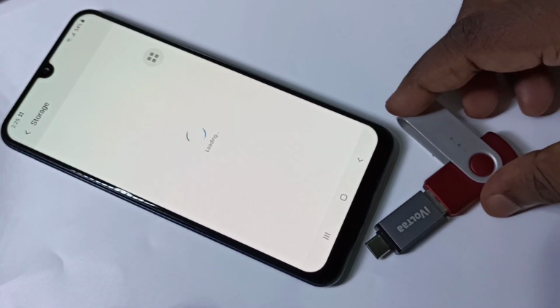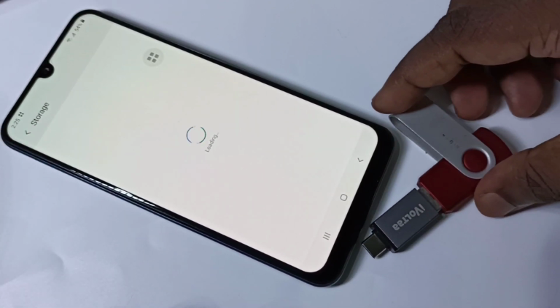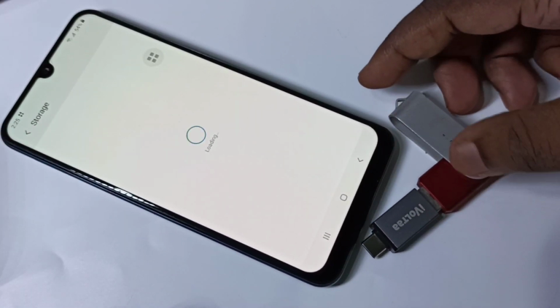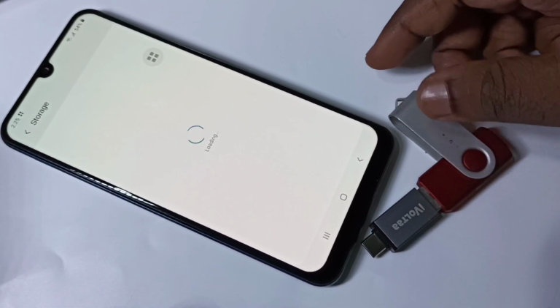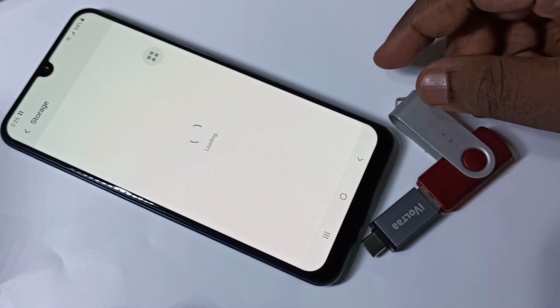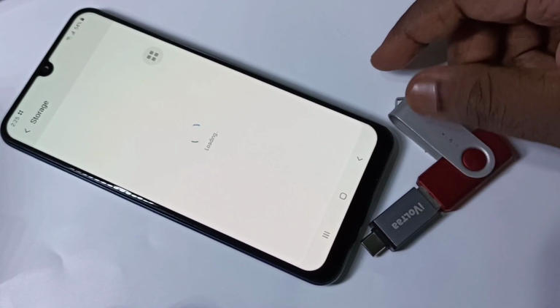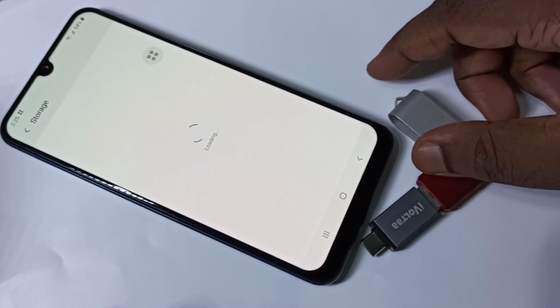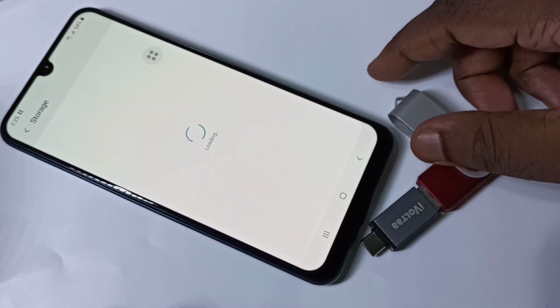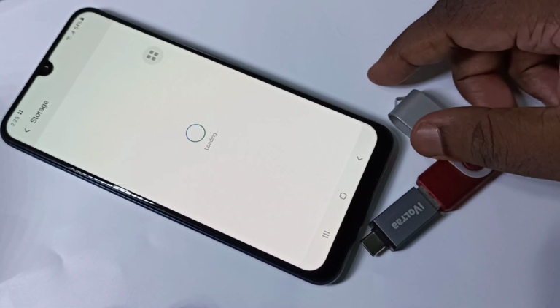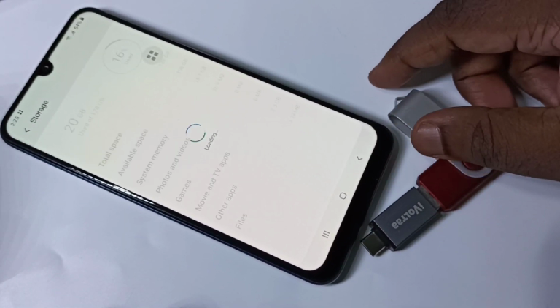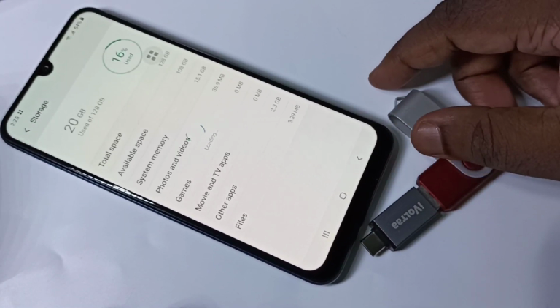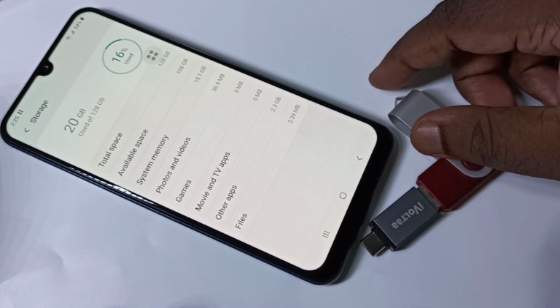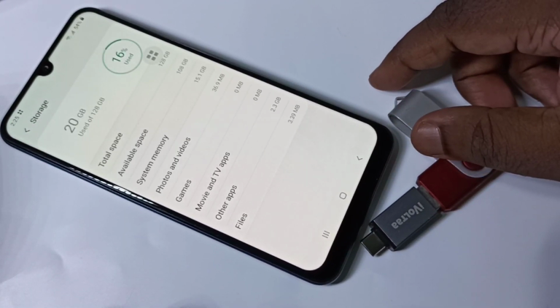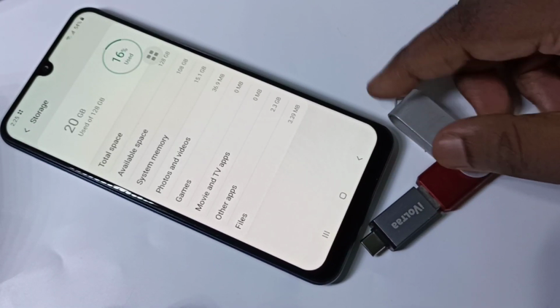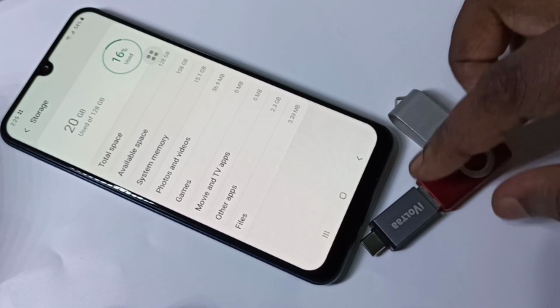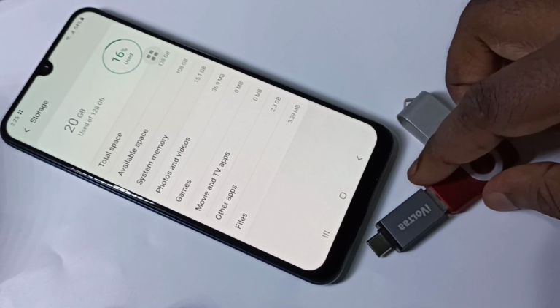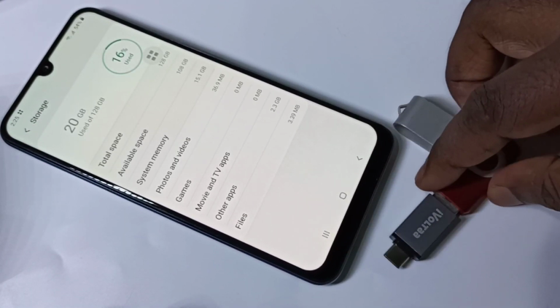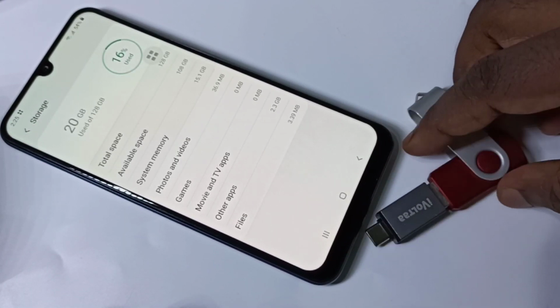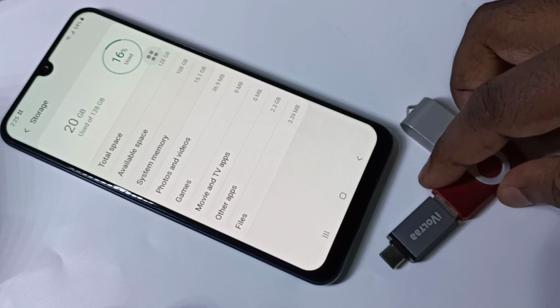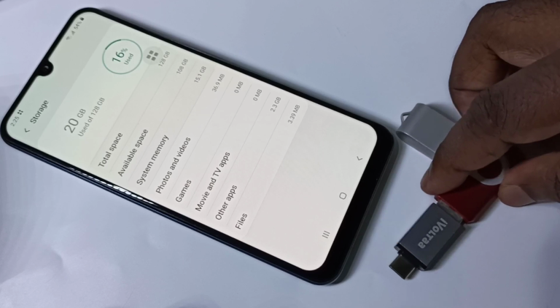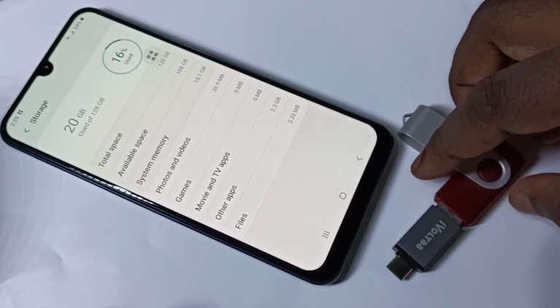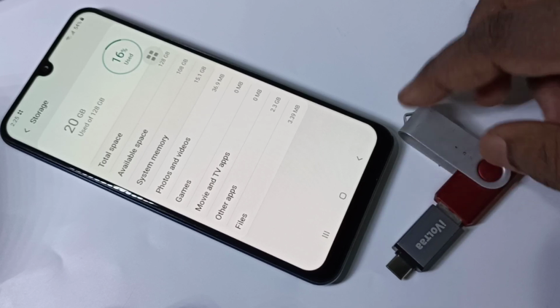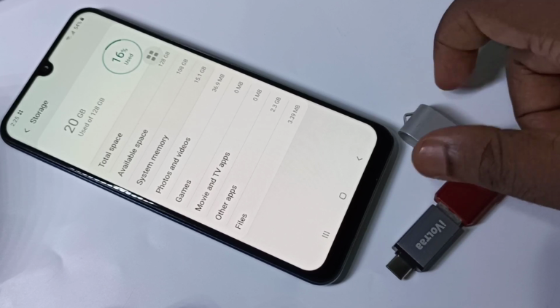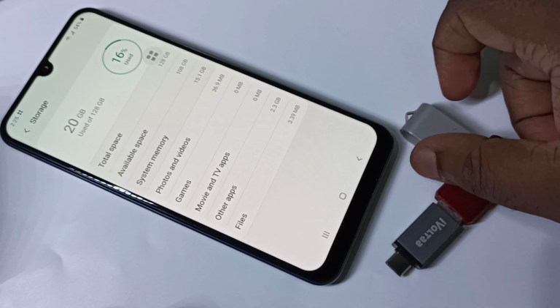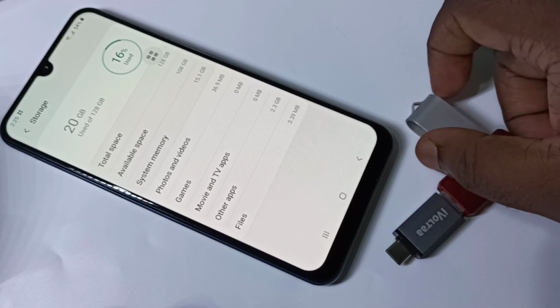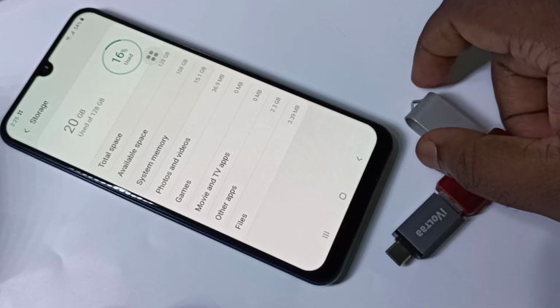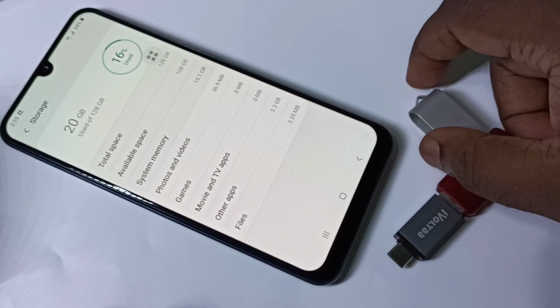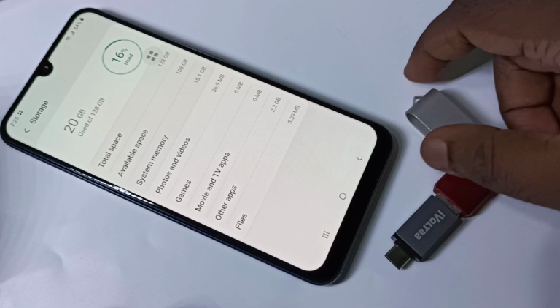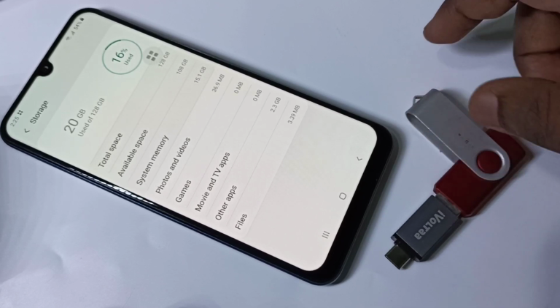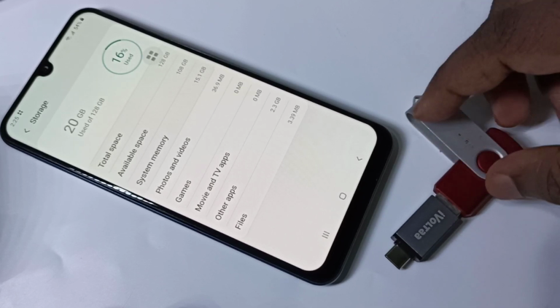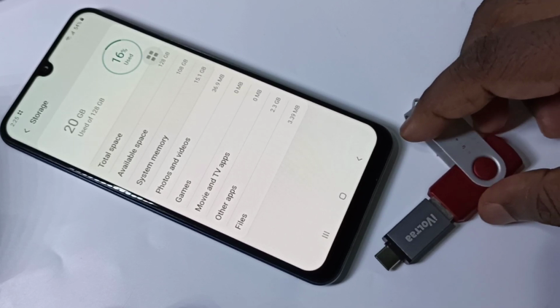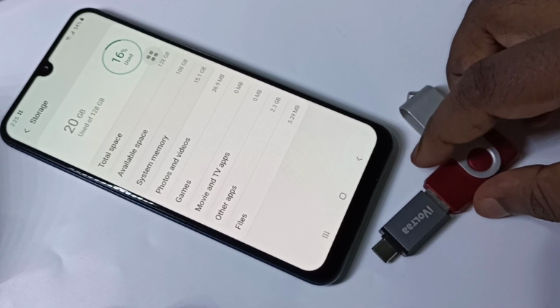So this way we can enable USB OTG and connect a pendrive to your mobile phone and copy files.